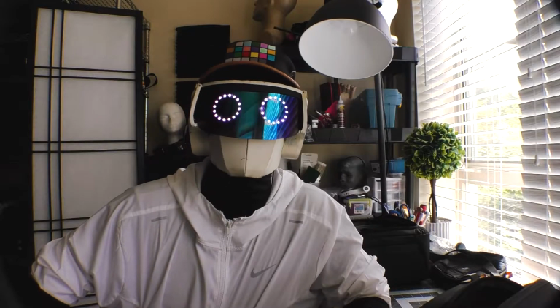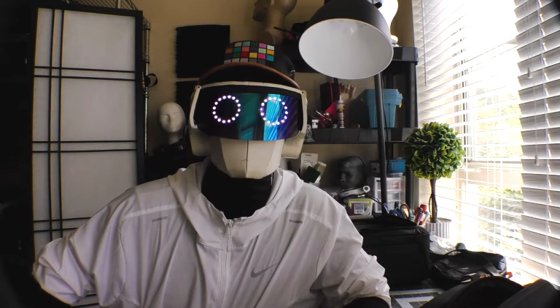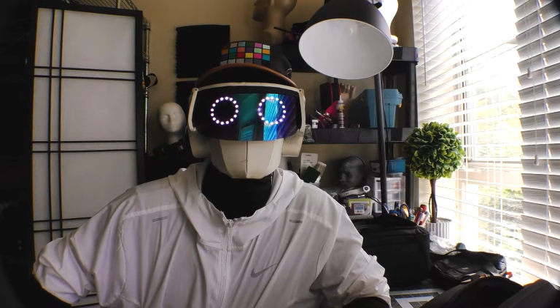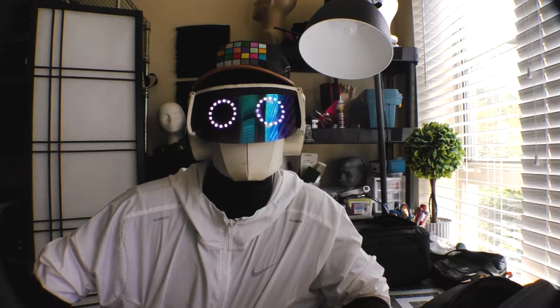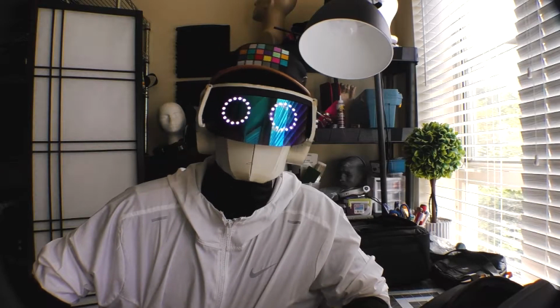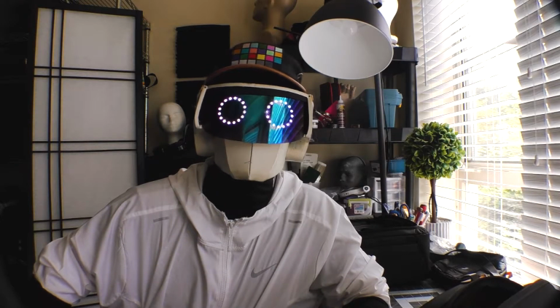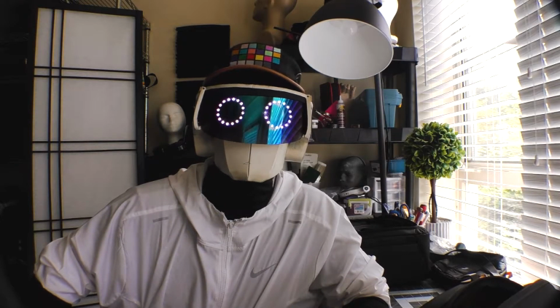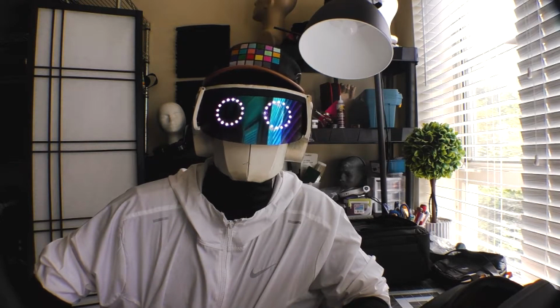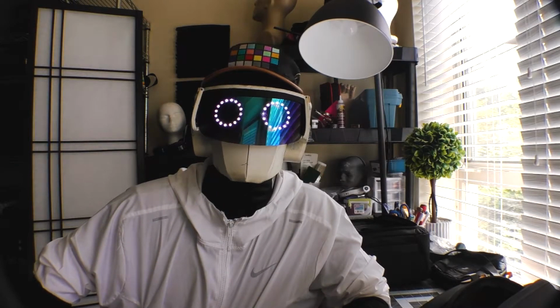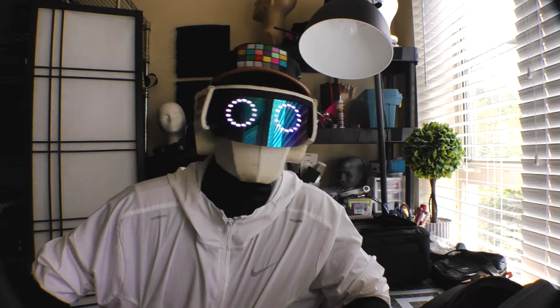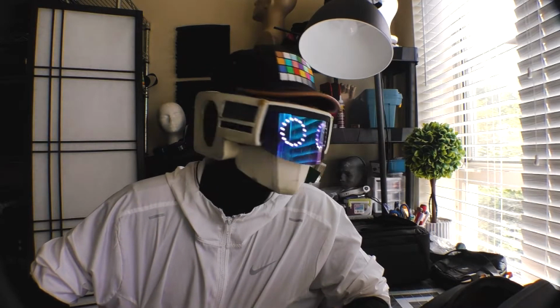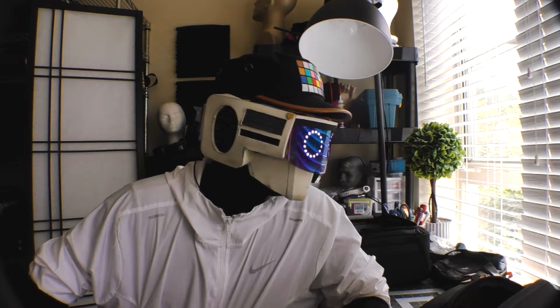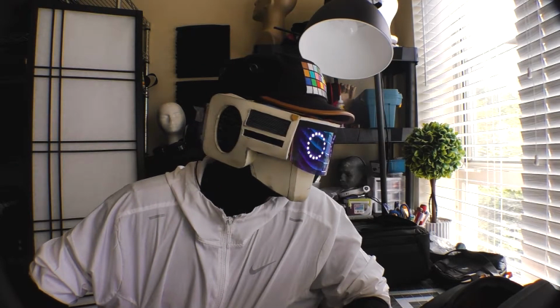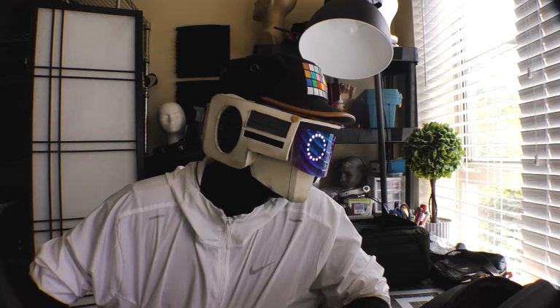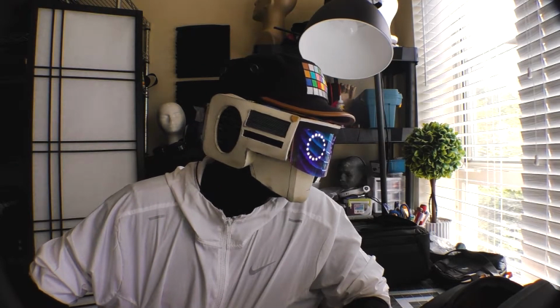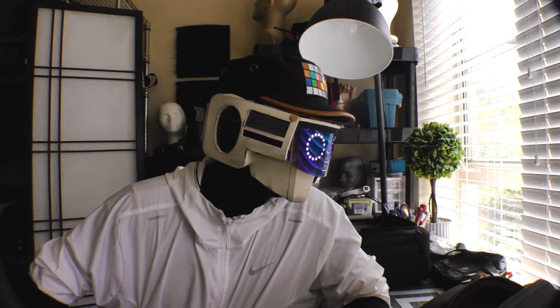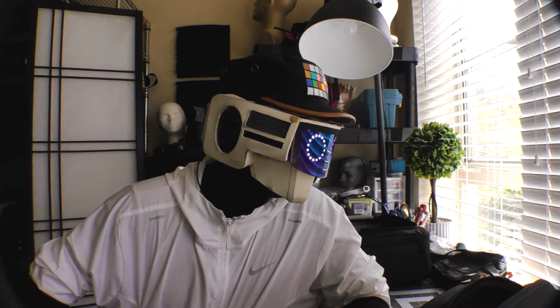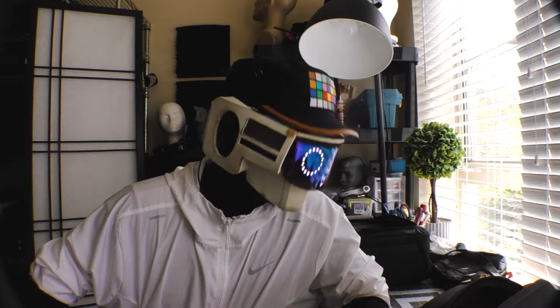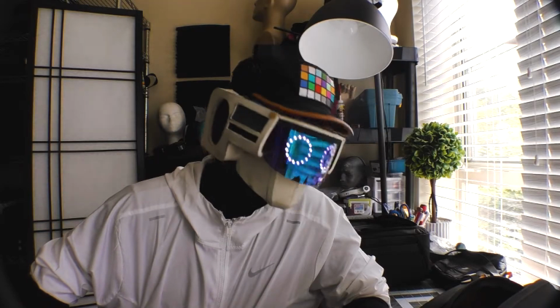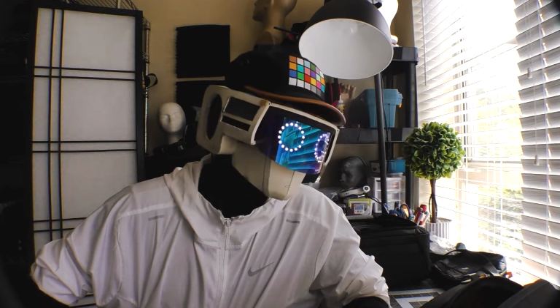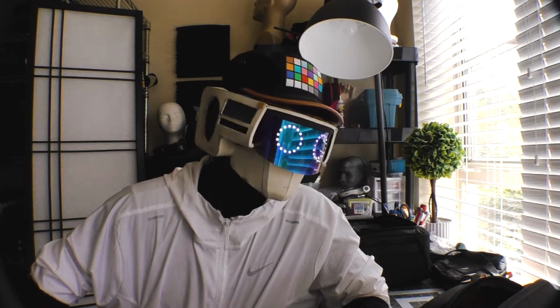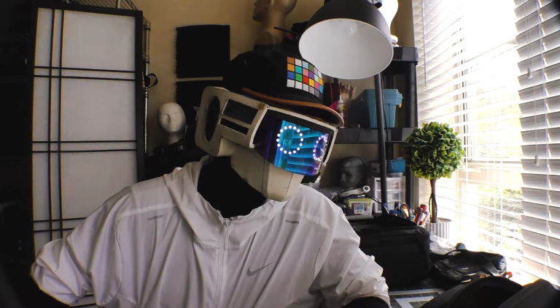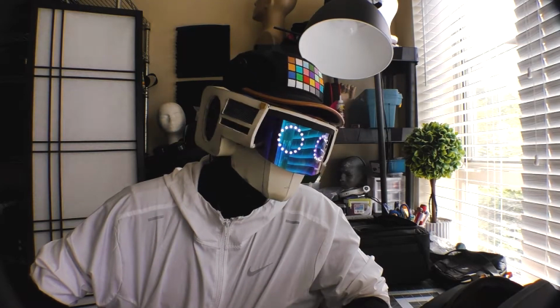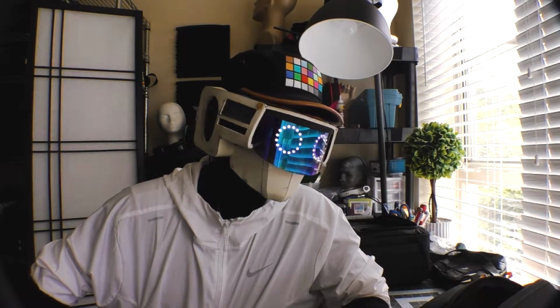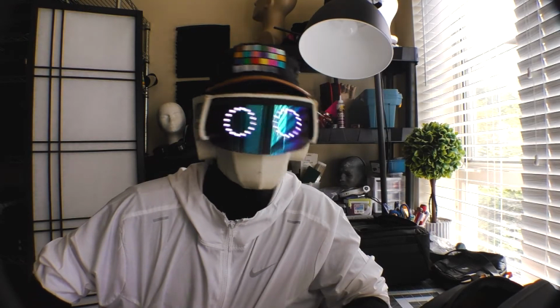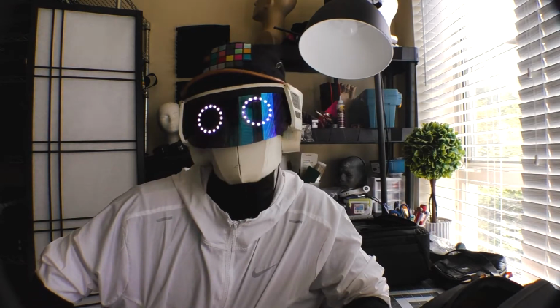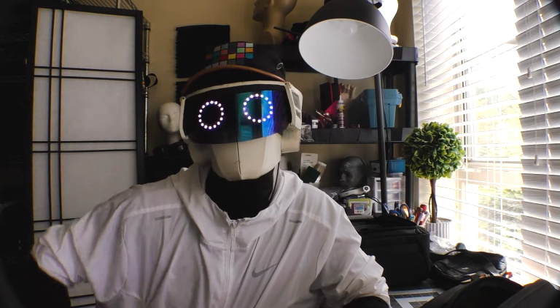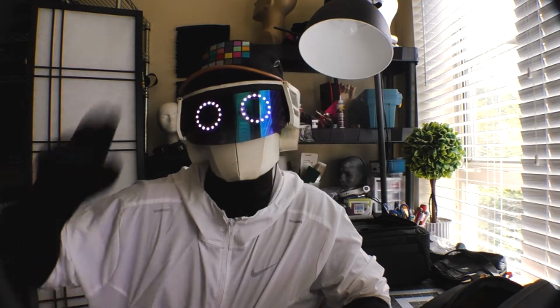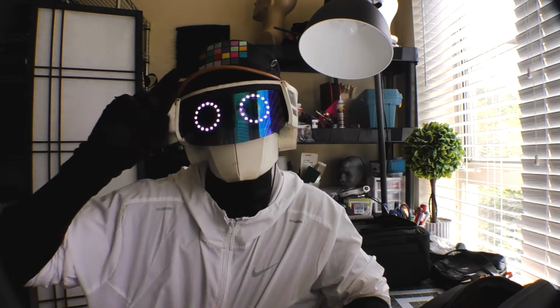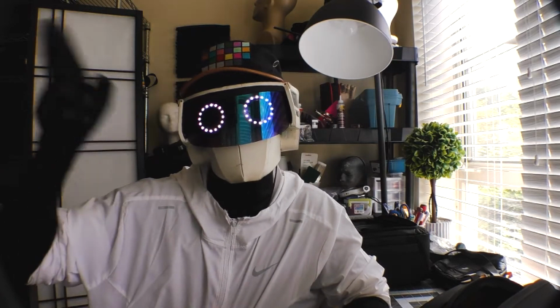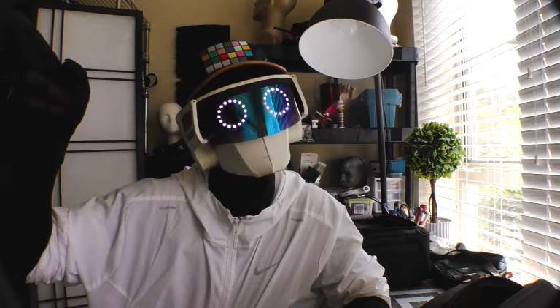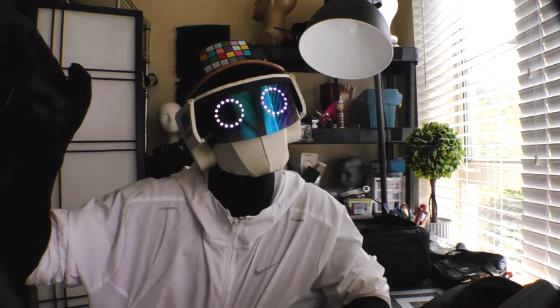Well, that was a fun little film experiment. Time to get to packing the rest of it. See you next time.